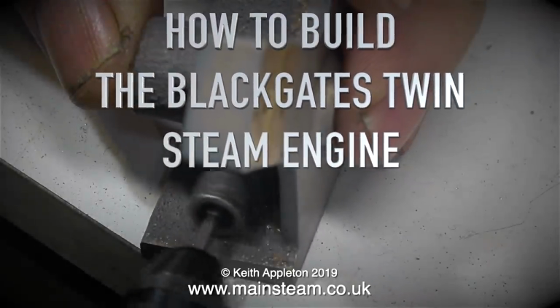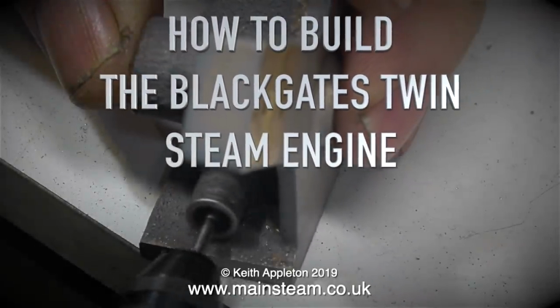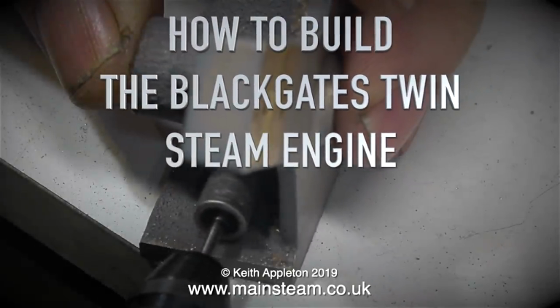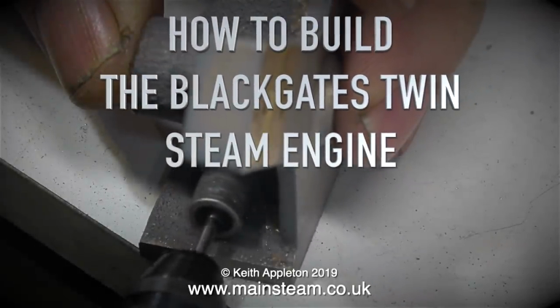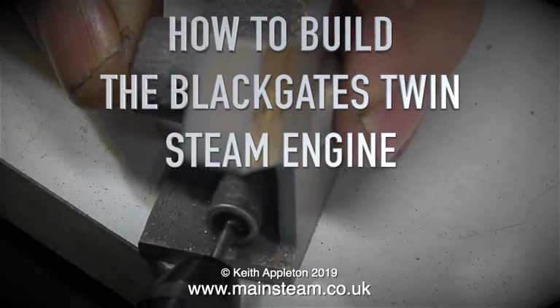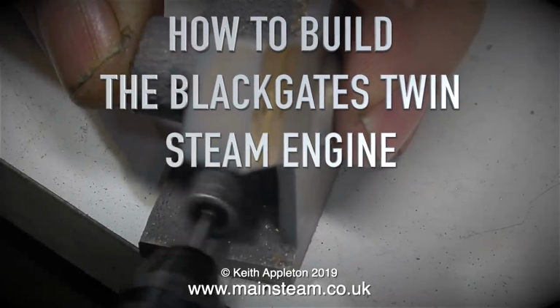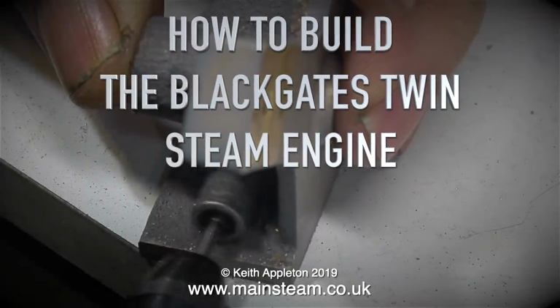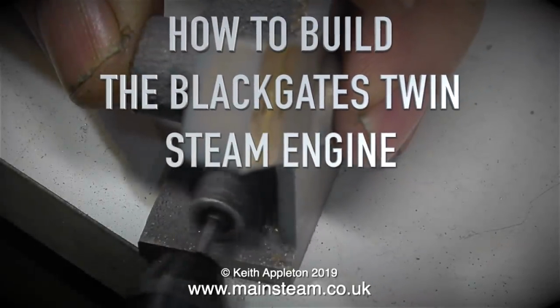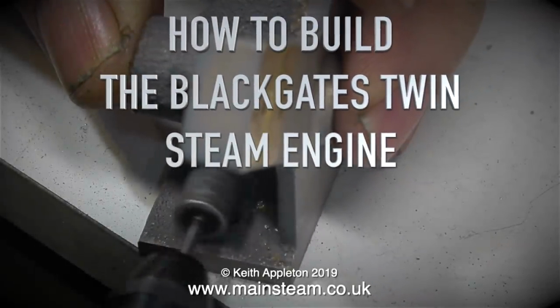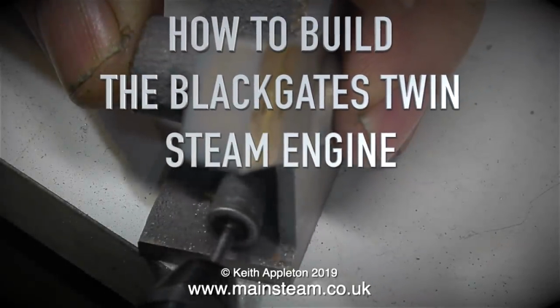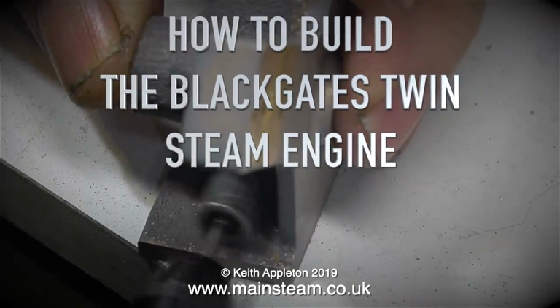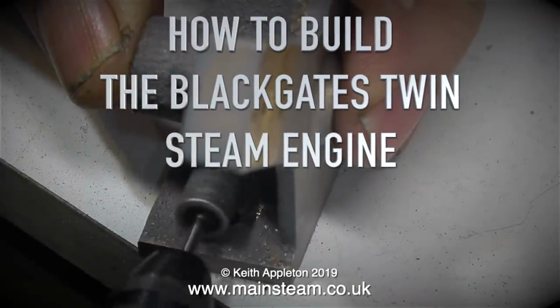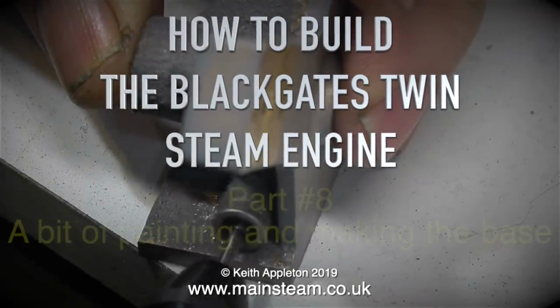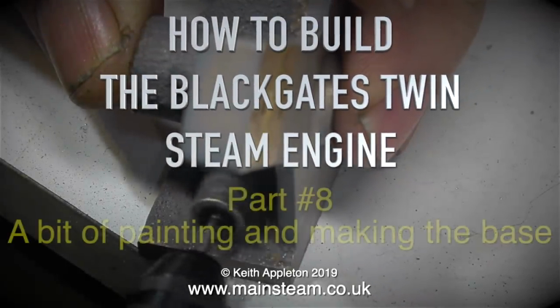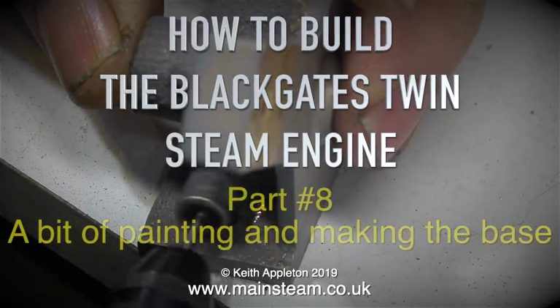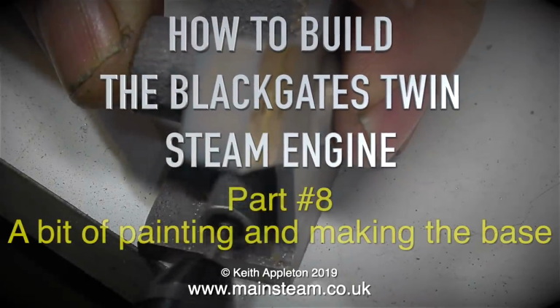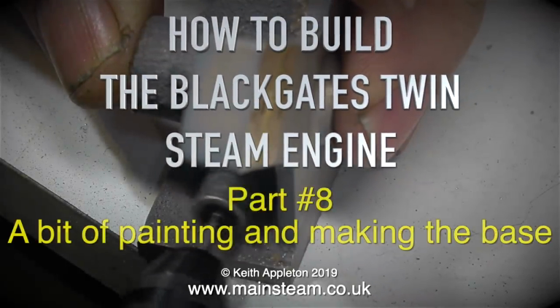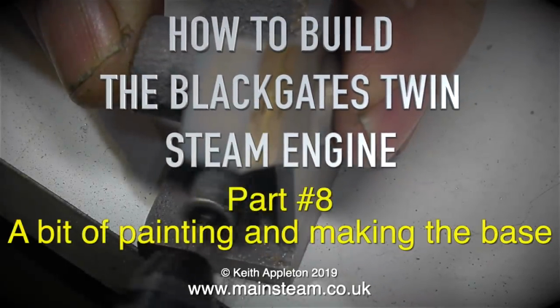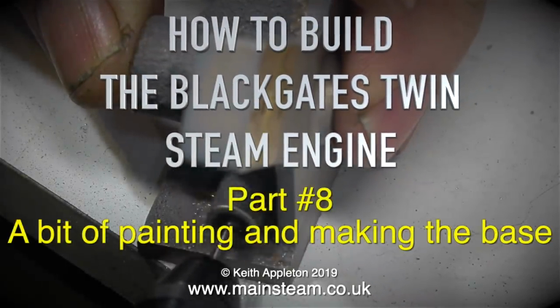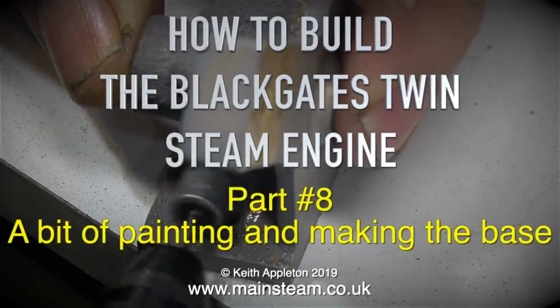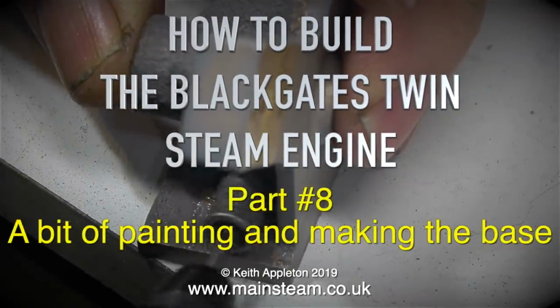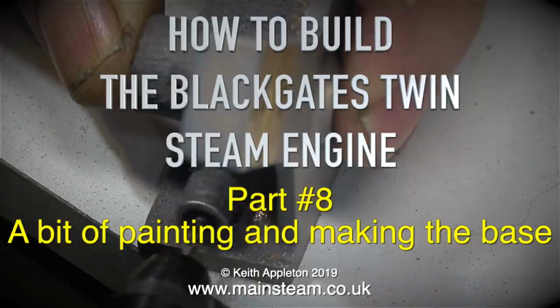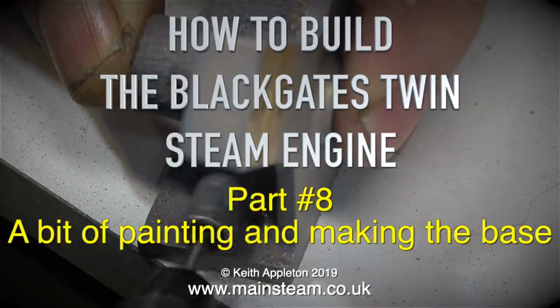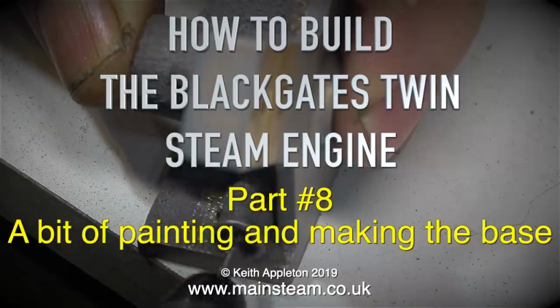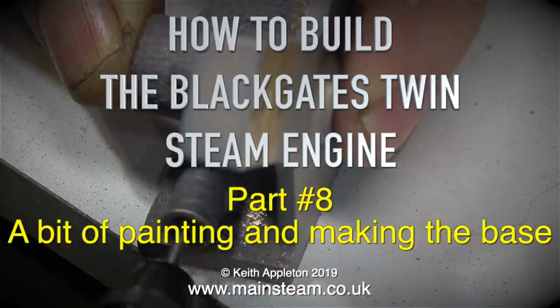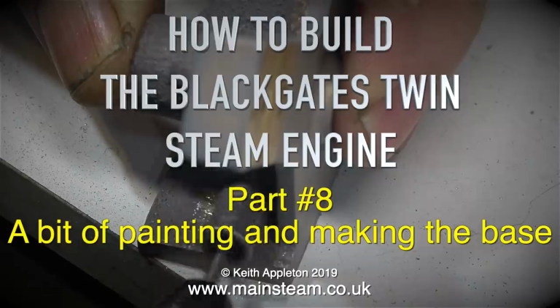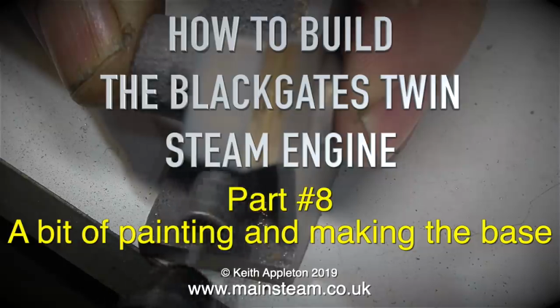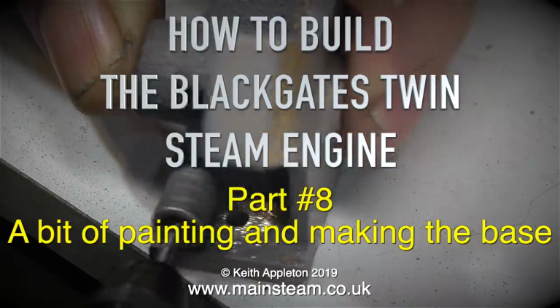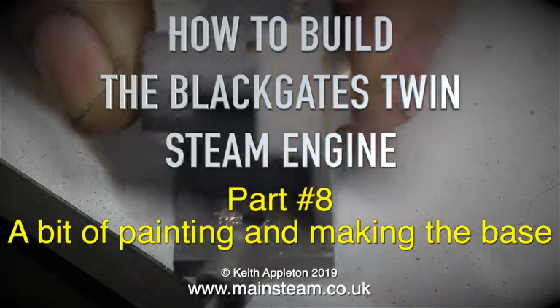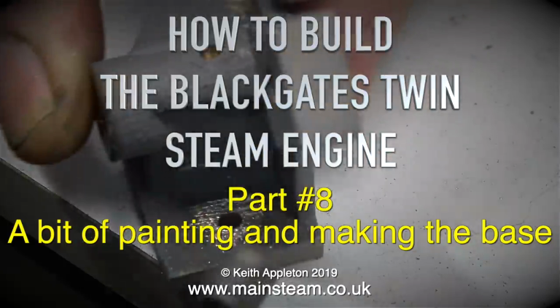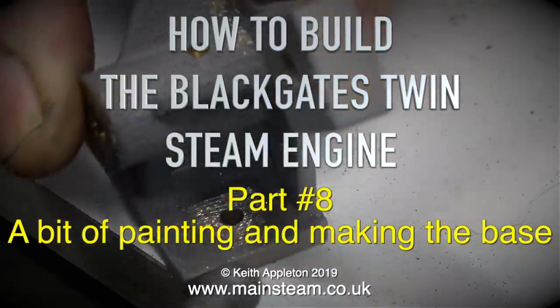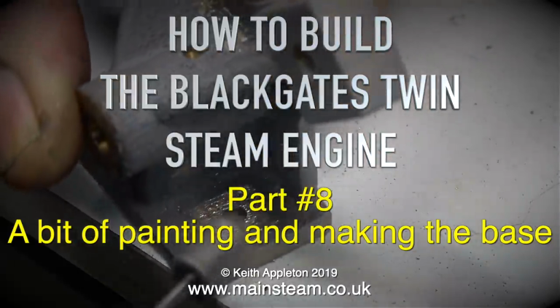How to build the Black Gates twin steam engine. This is part eight, a bit of painting and making the base.